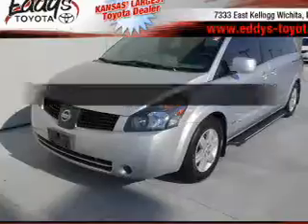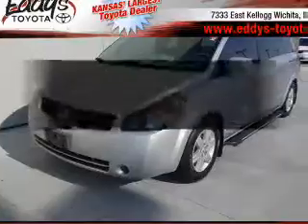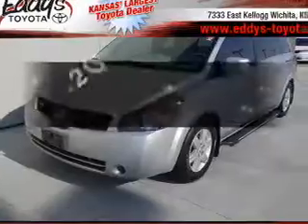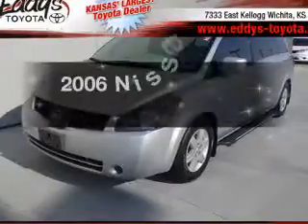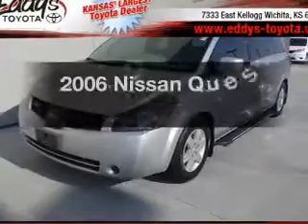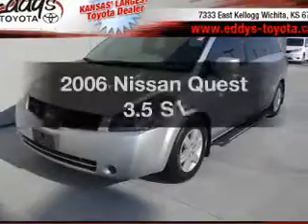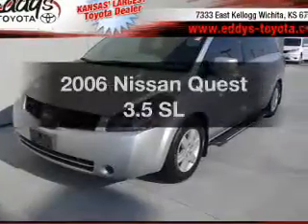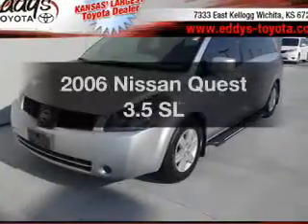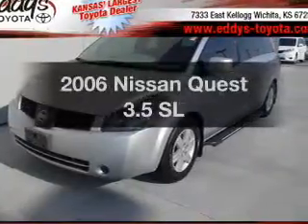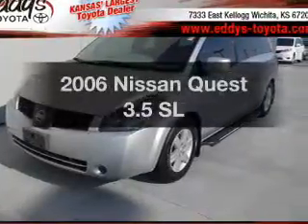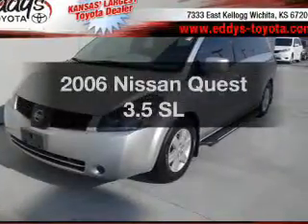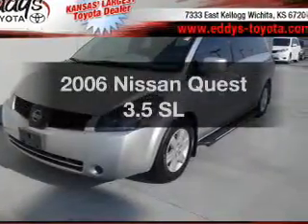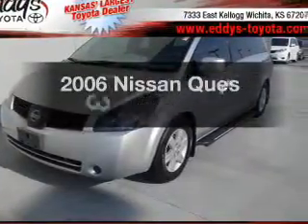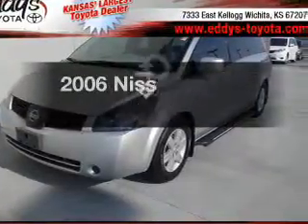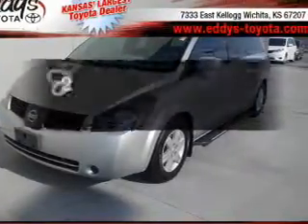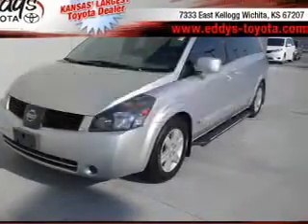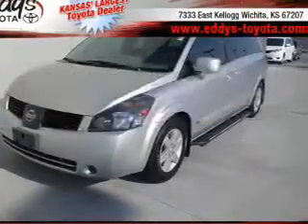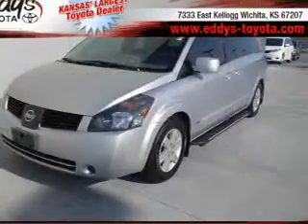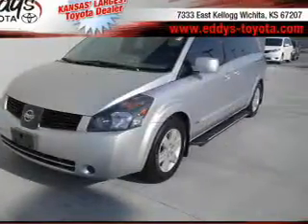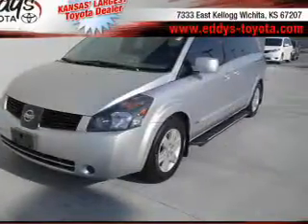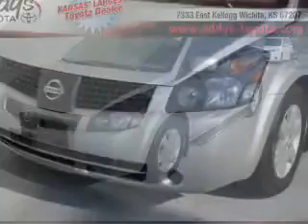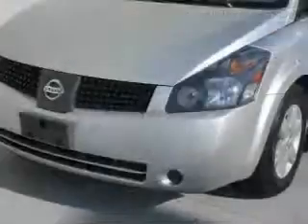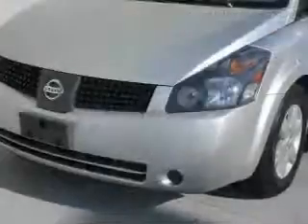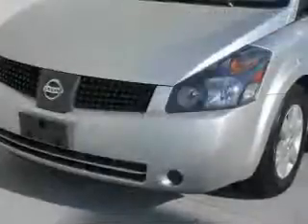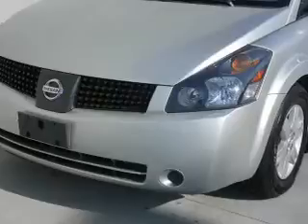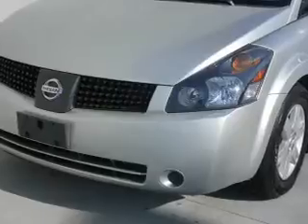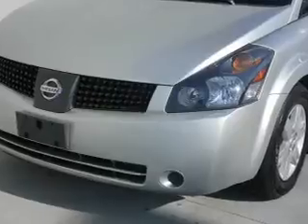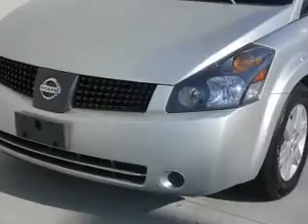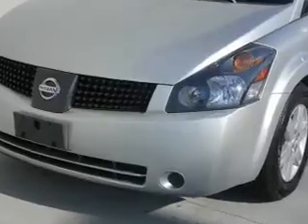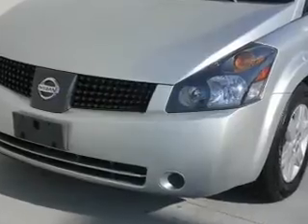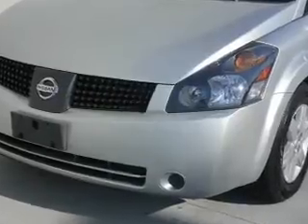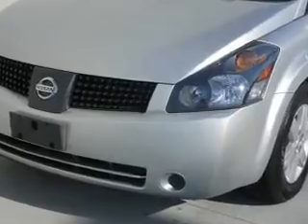Get noticed in this 2006 Nissan Quest. If you're looking for a first-rate auto, this one could be yours today.